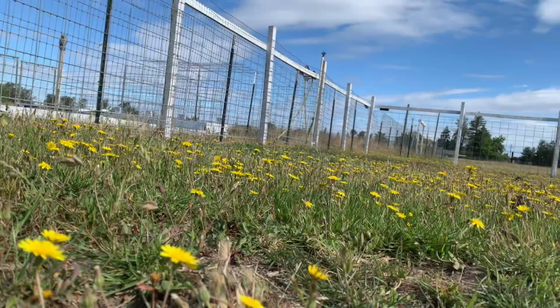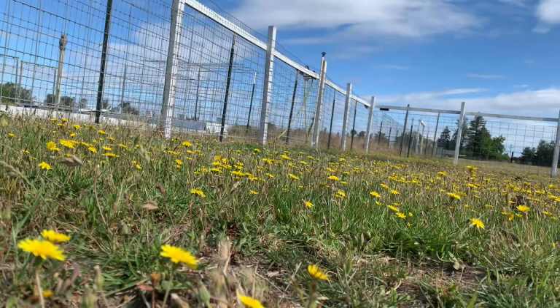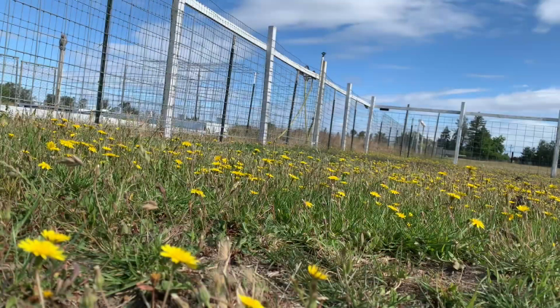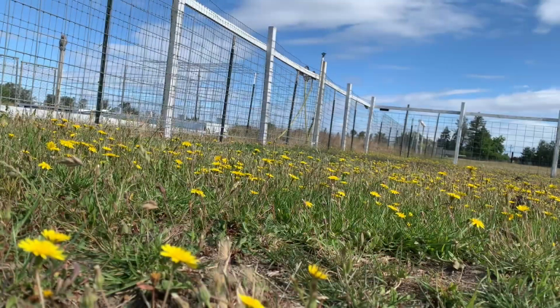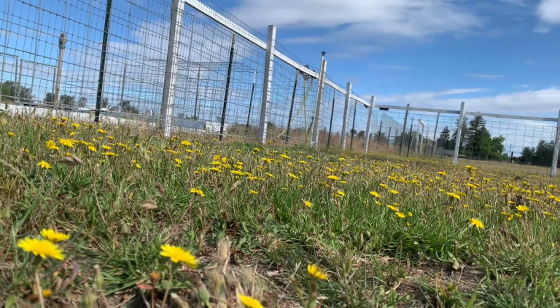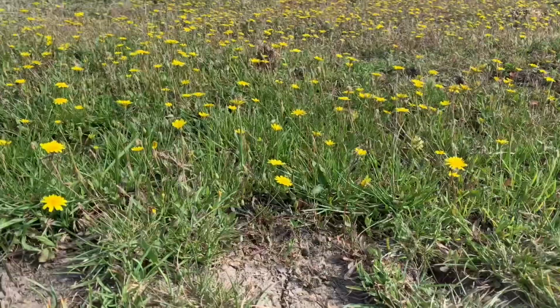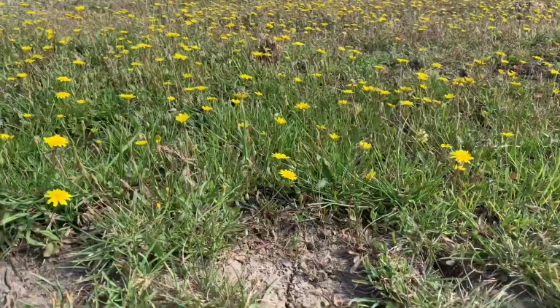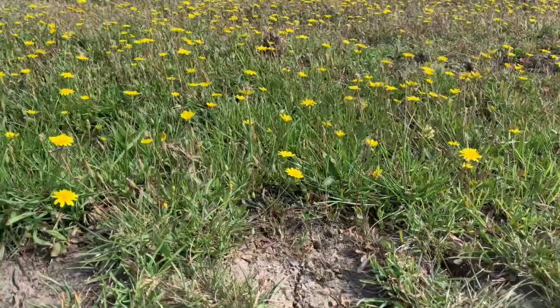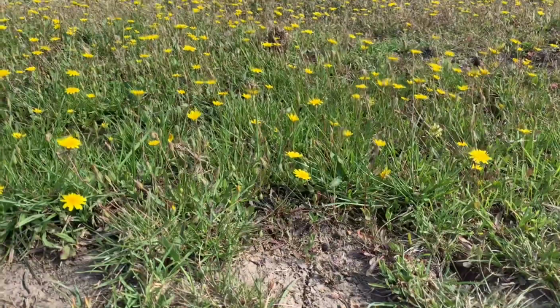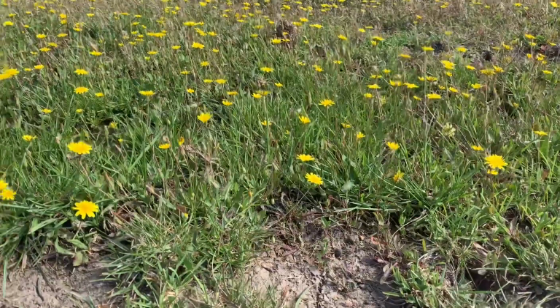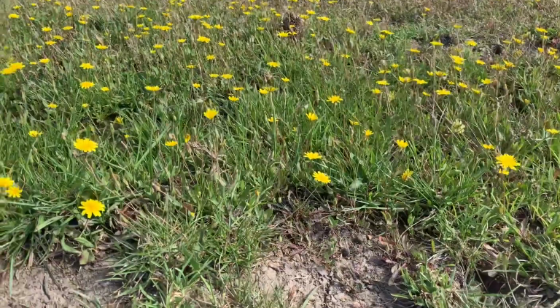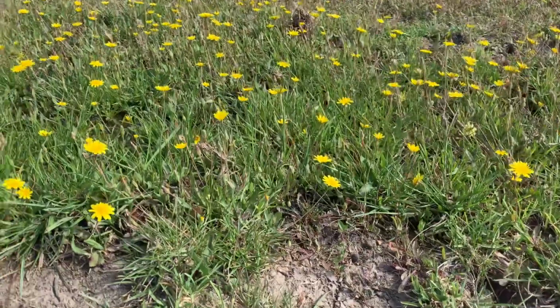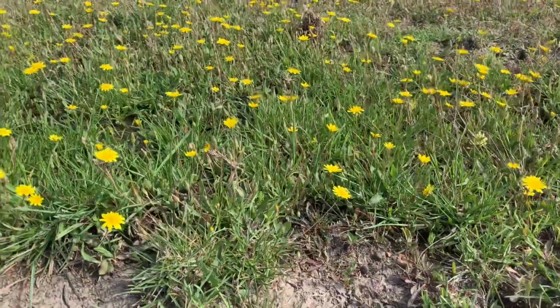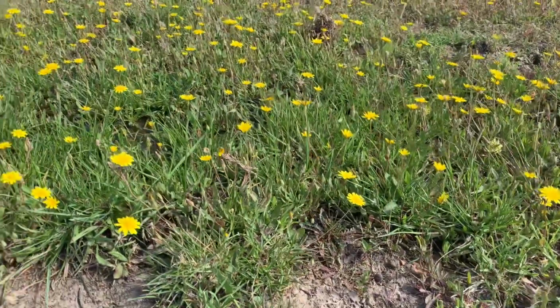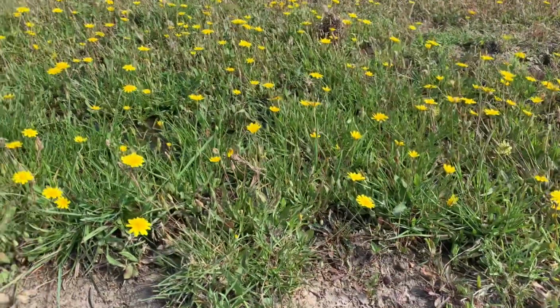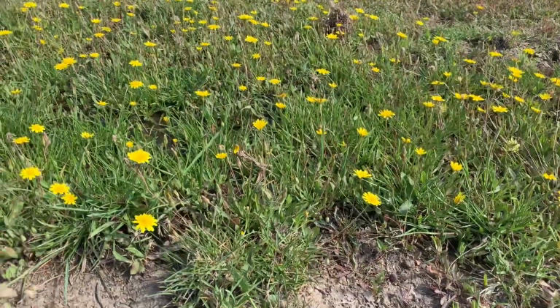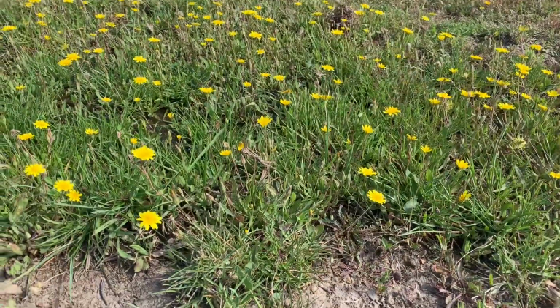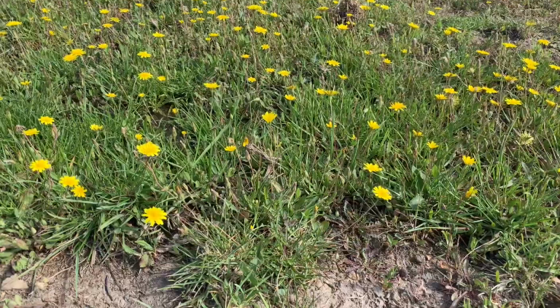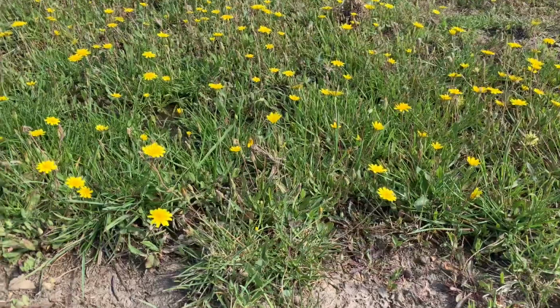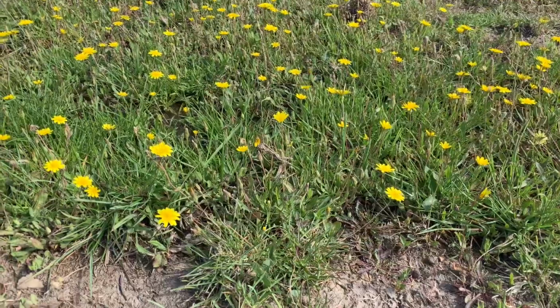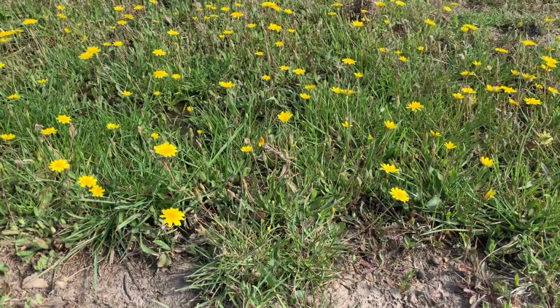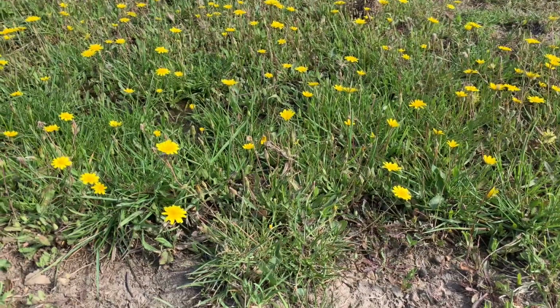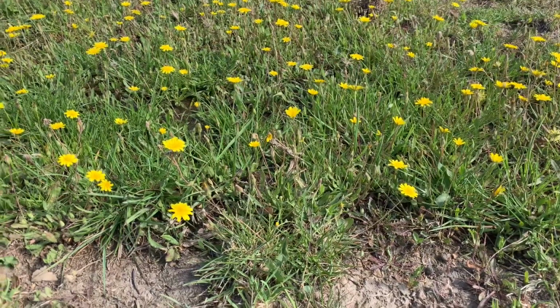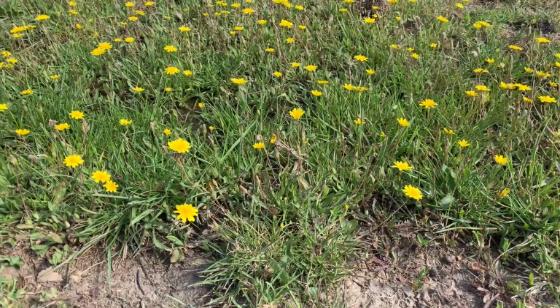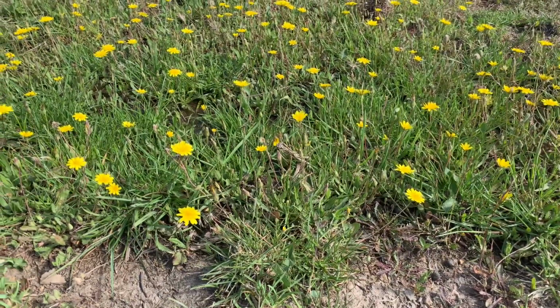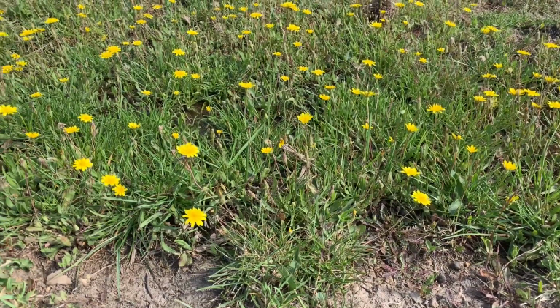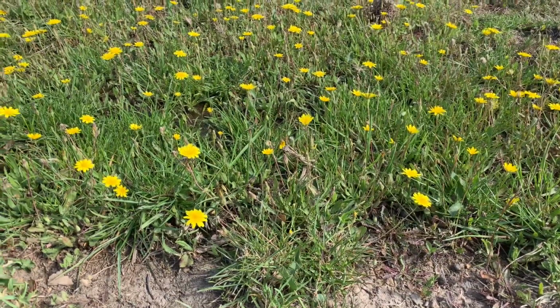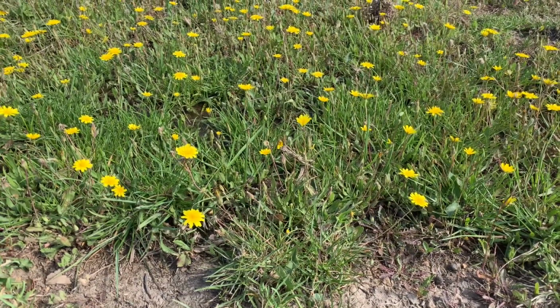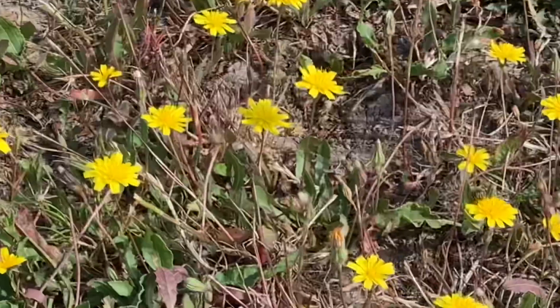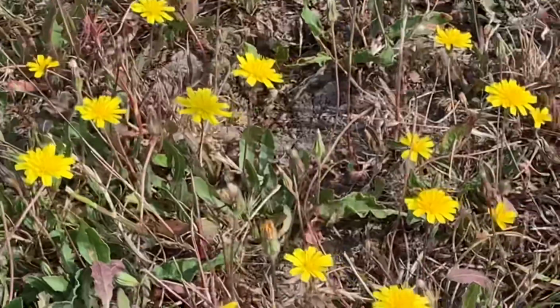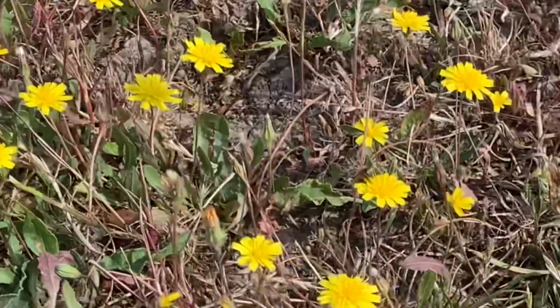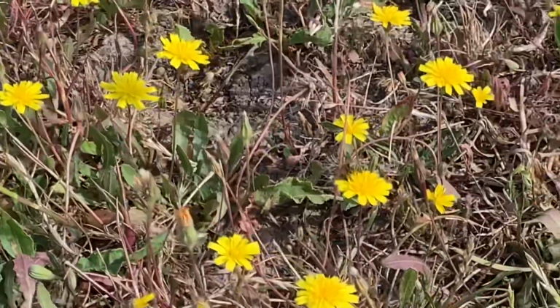We let all of the little dandelions grow because there's honeybees everywhere and we want to encourage them to hang out by our garden.